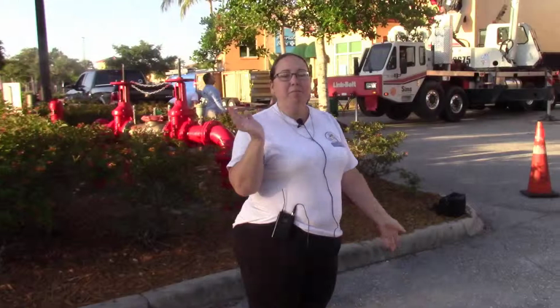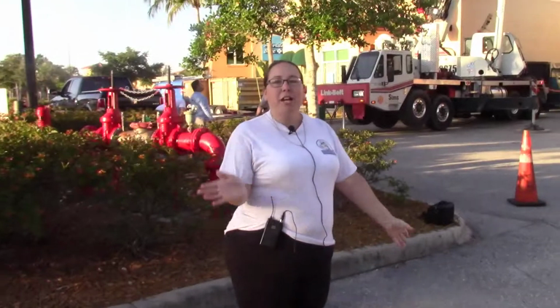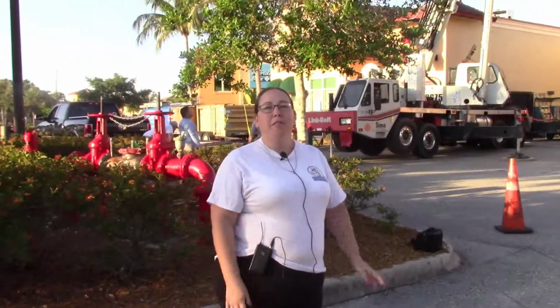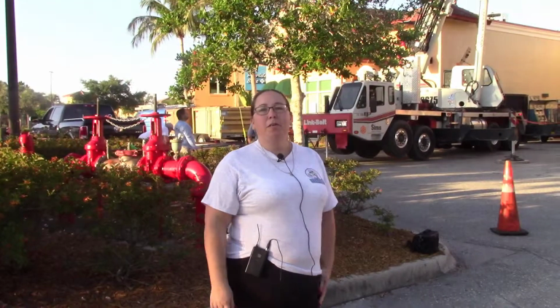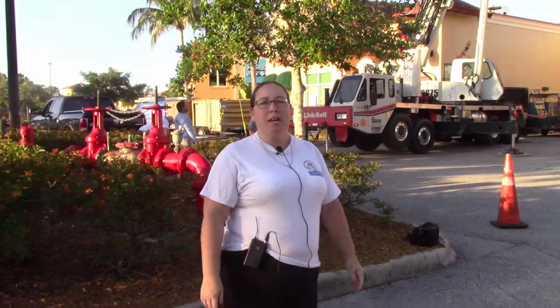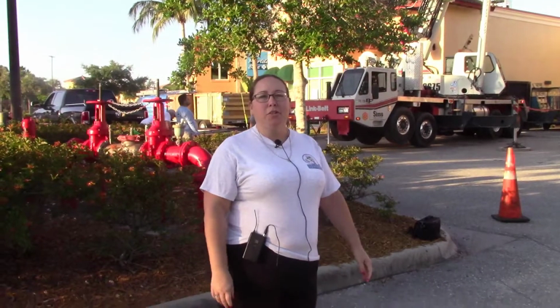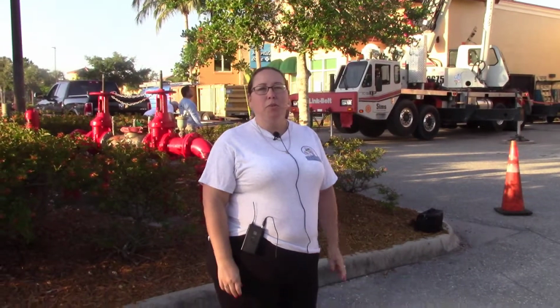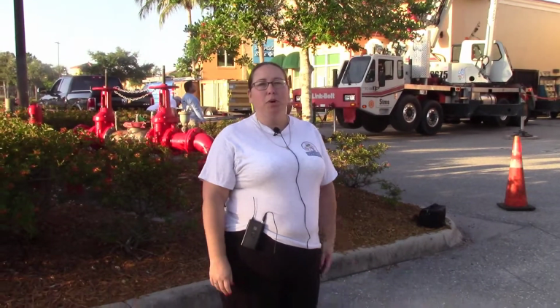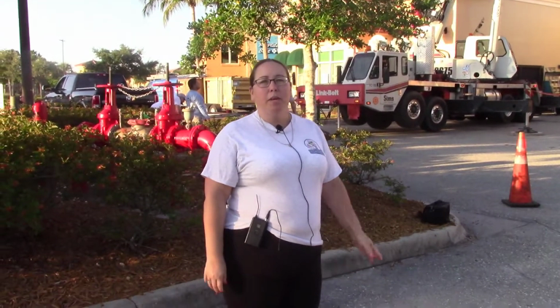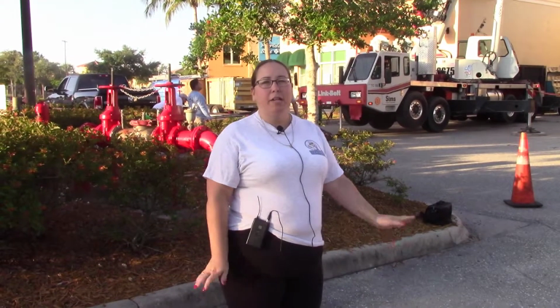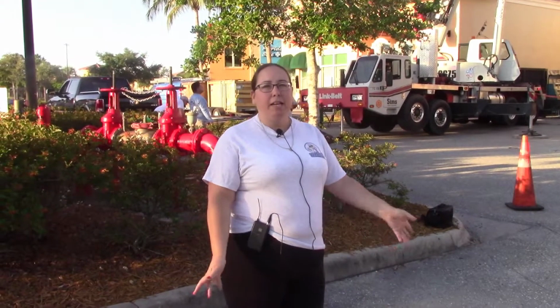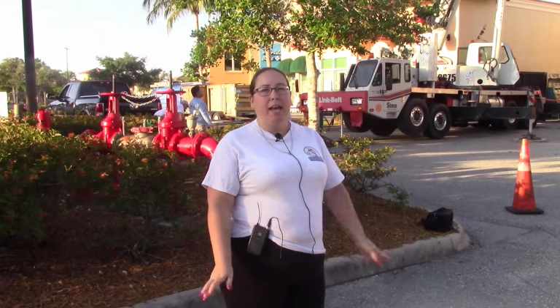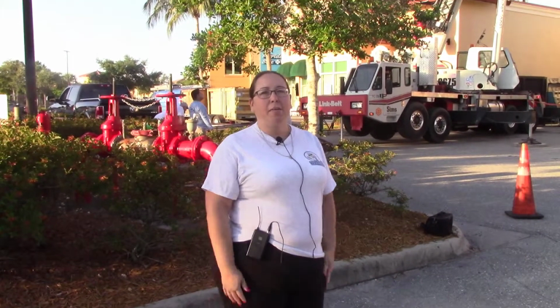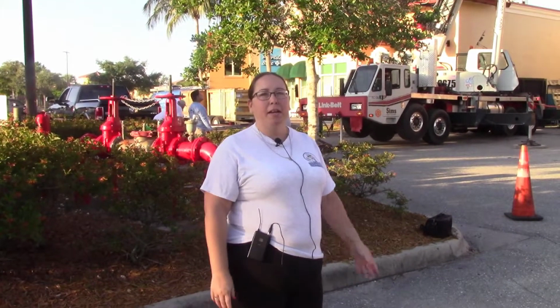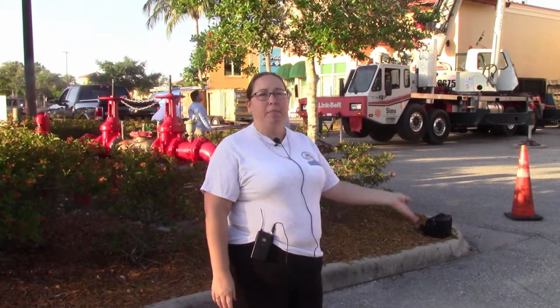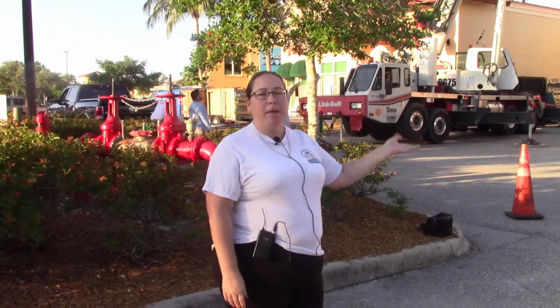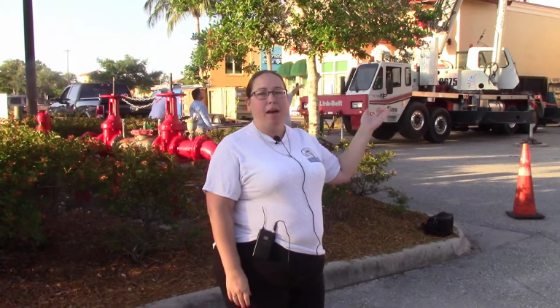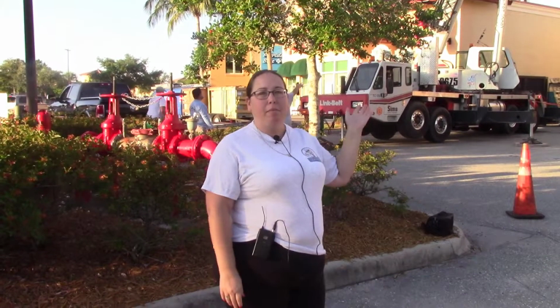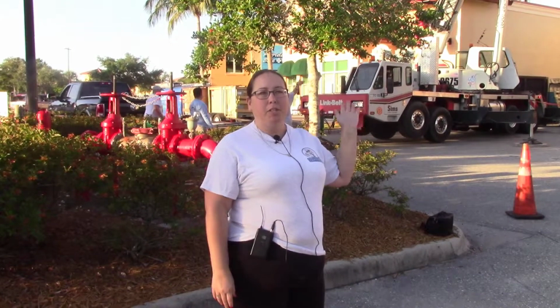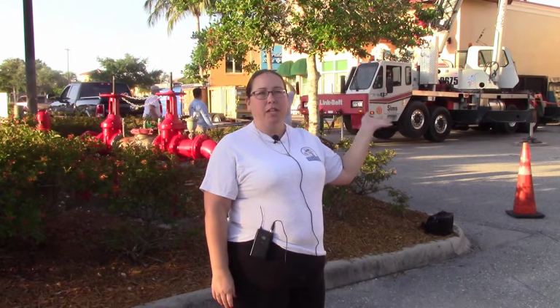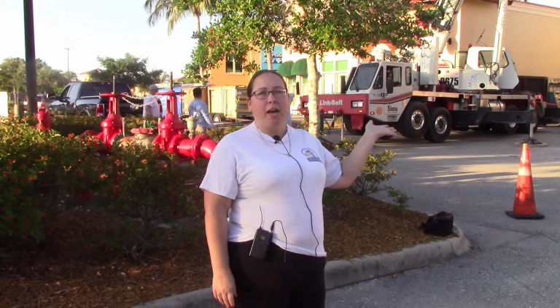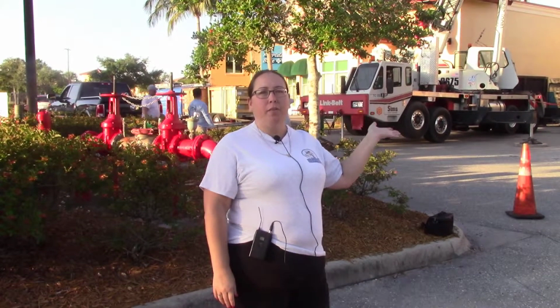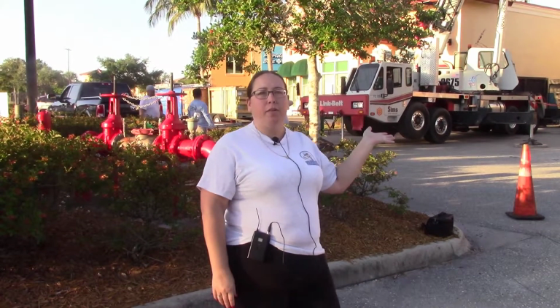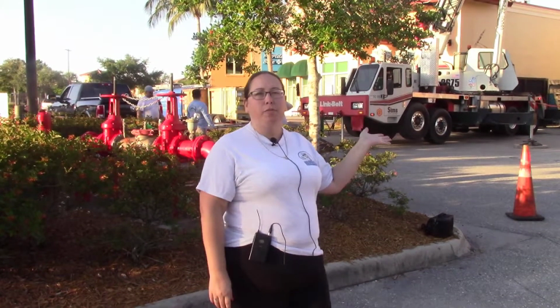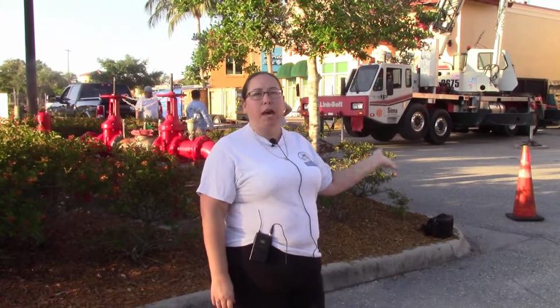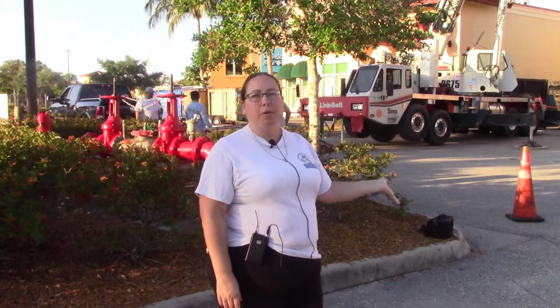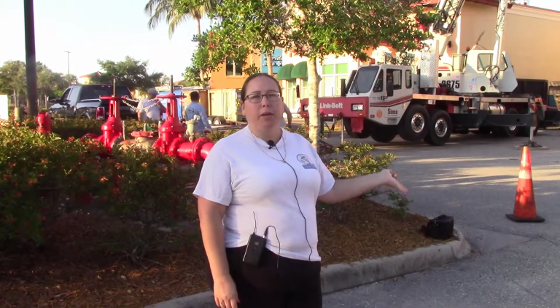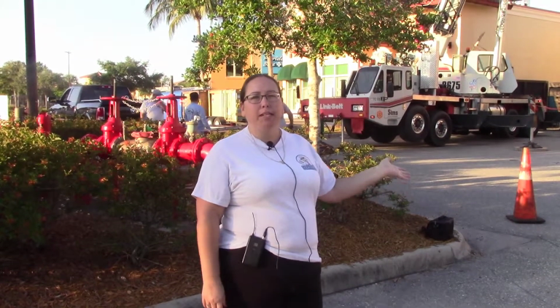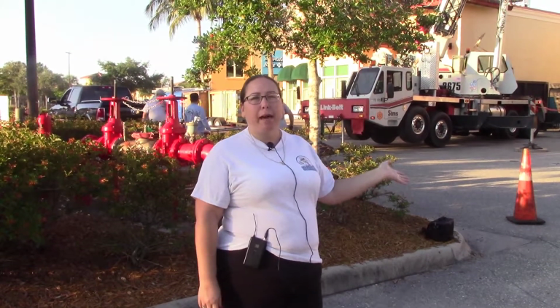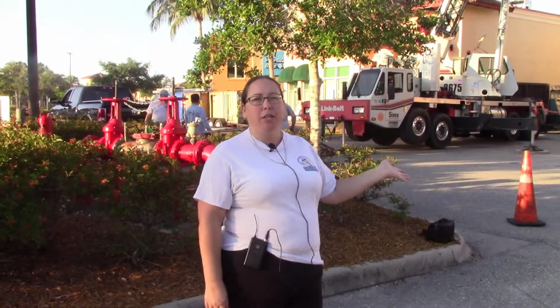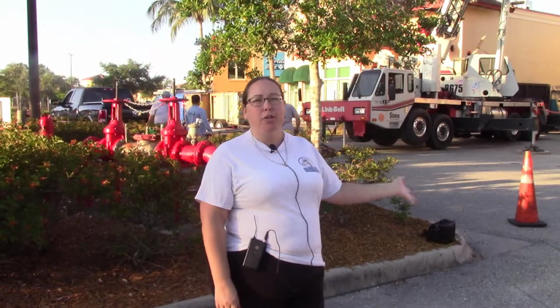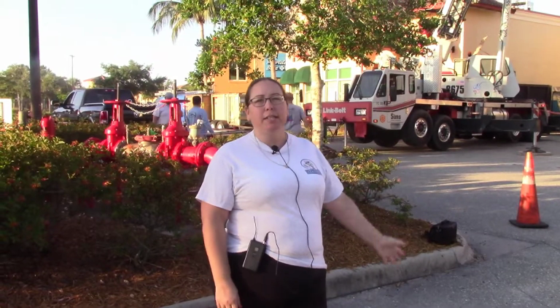I'm Jennifer with Dr. Cool. We're here today — we're going to be changing out three rooftop units, package units.